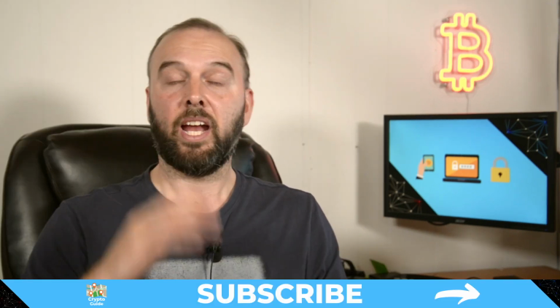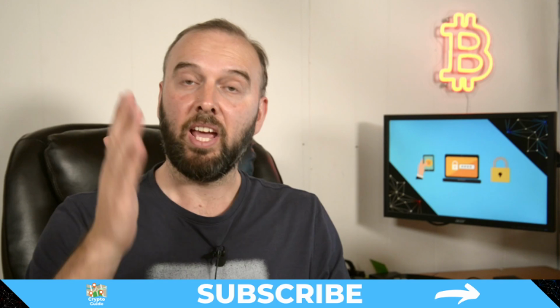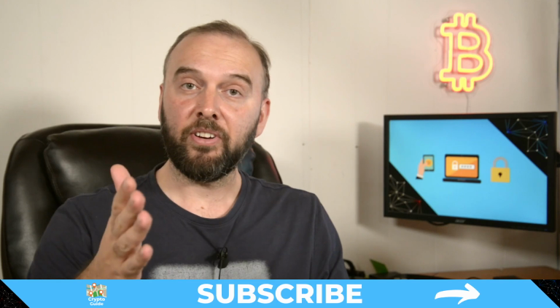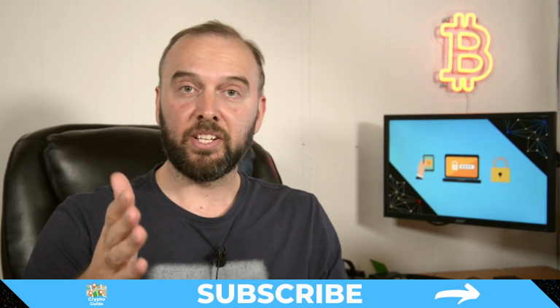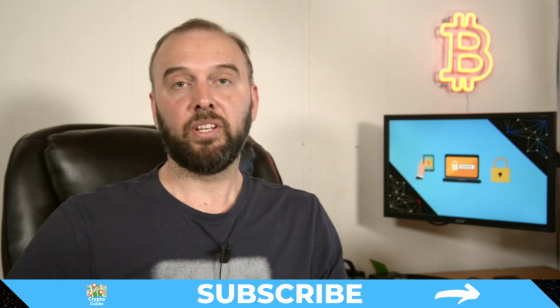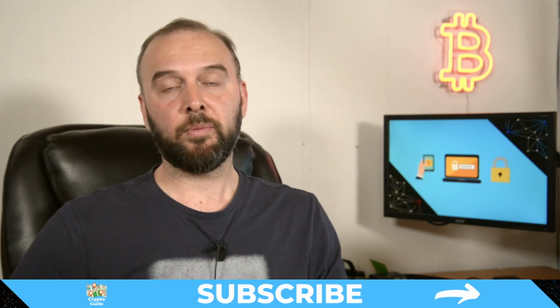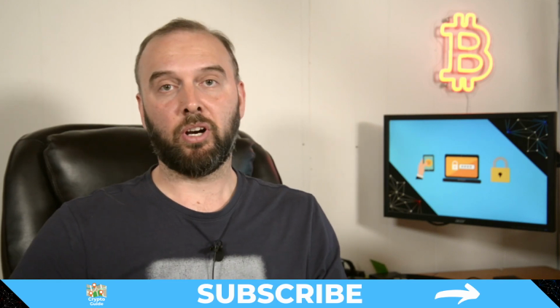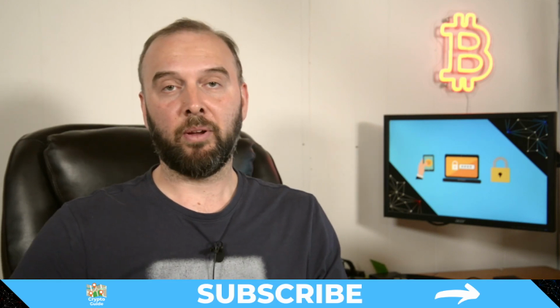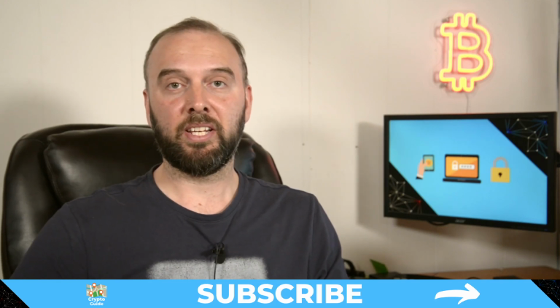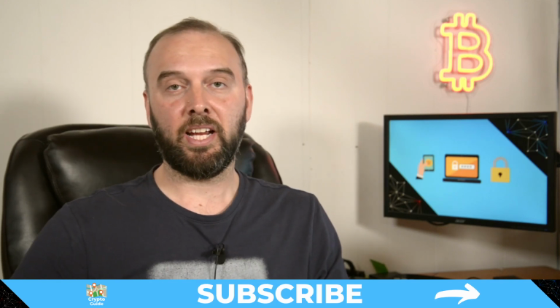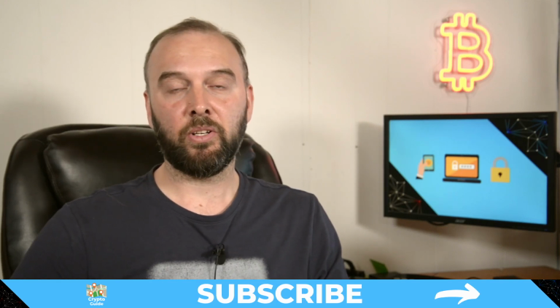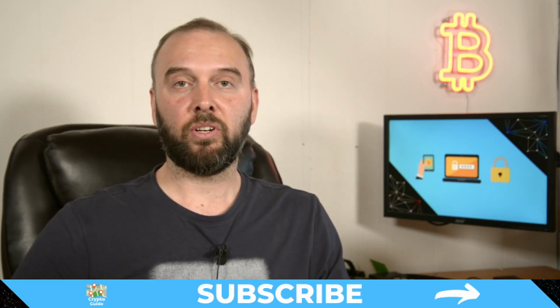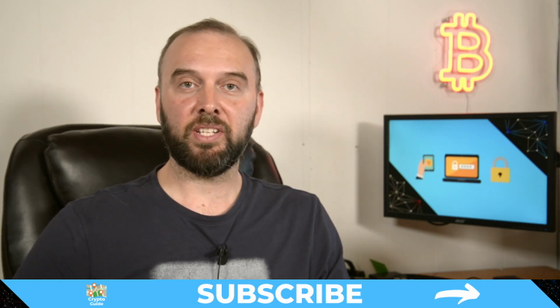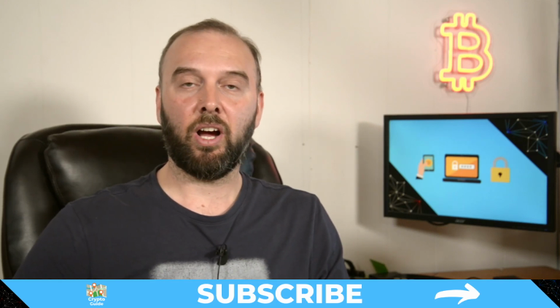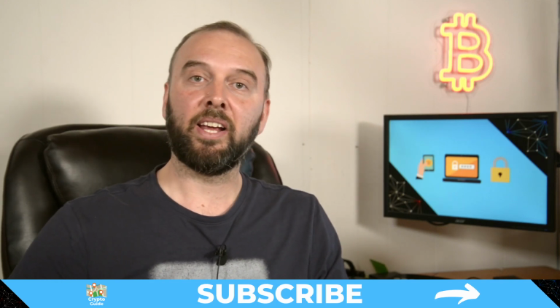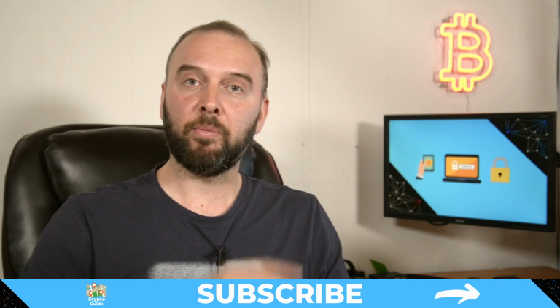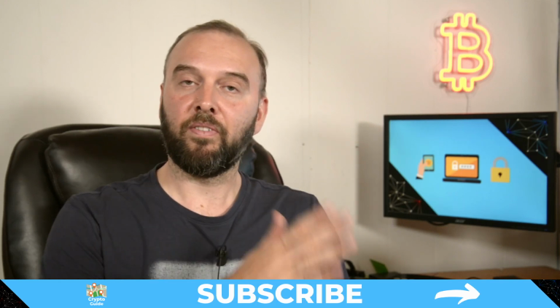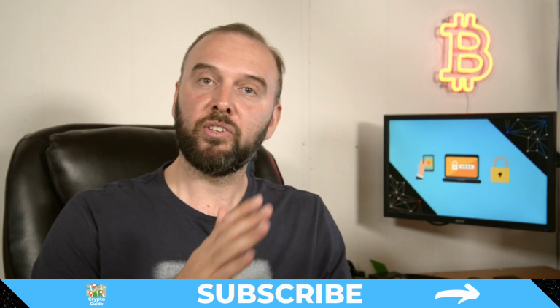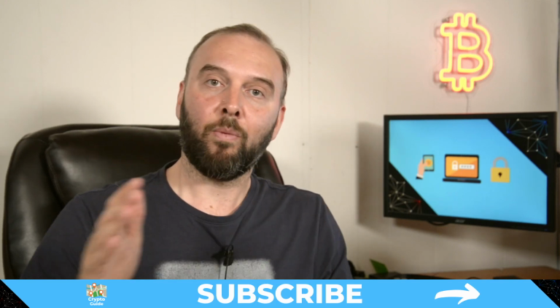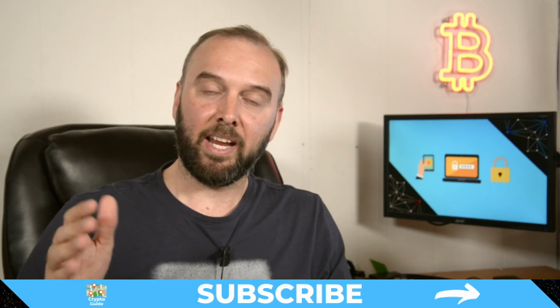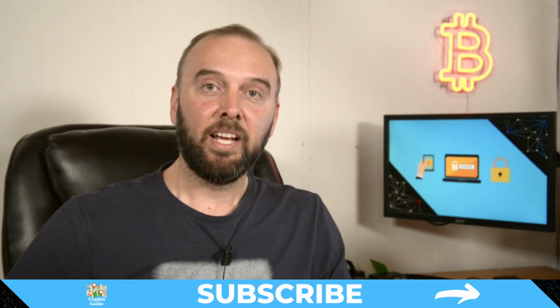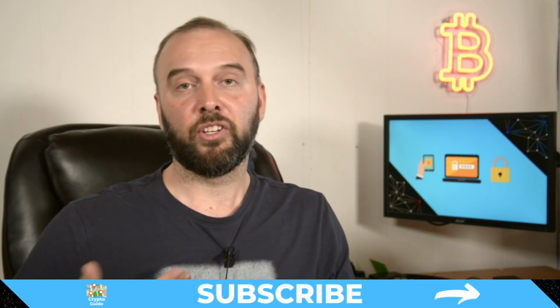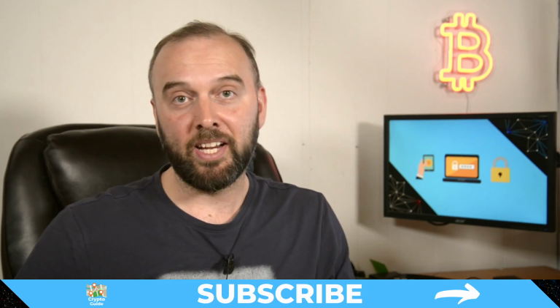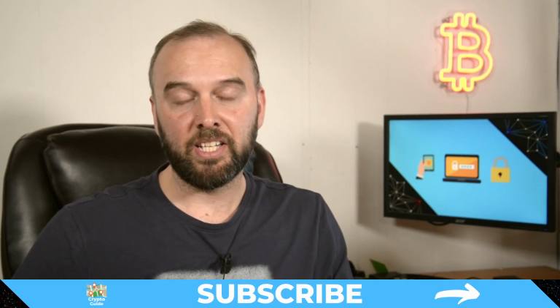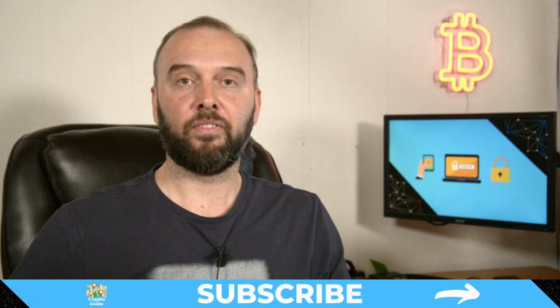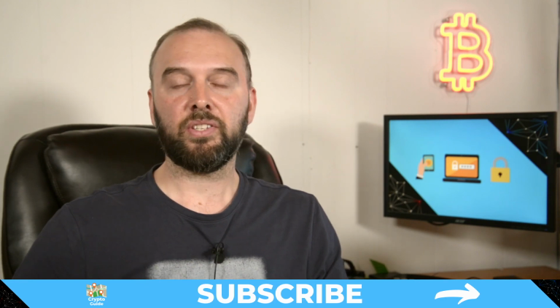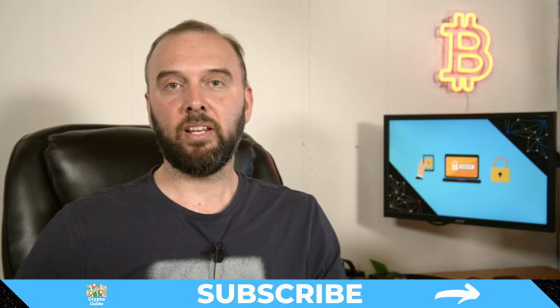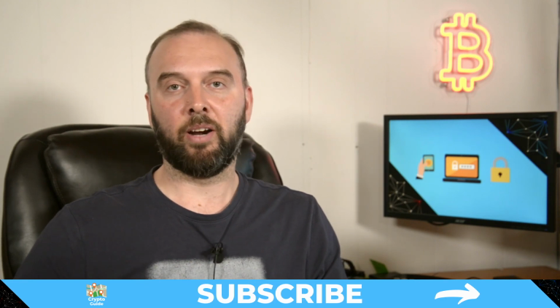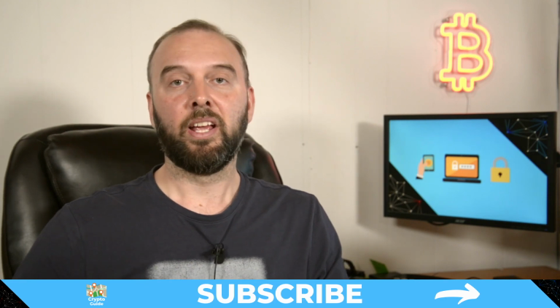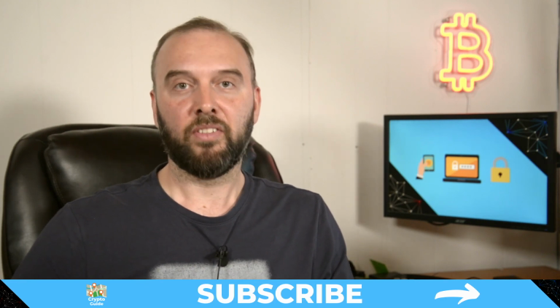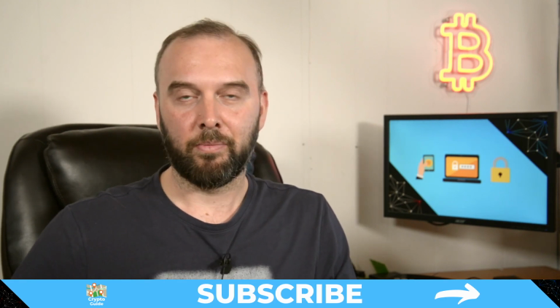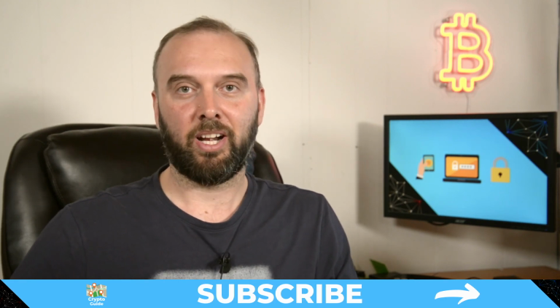And if you haven't already done so, hit subscribe. That way you can stay in the loop for content I make to help you find your way in the crazy and often hostile environment that is cryptocurrency.